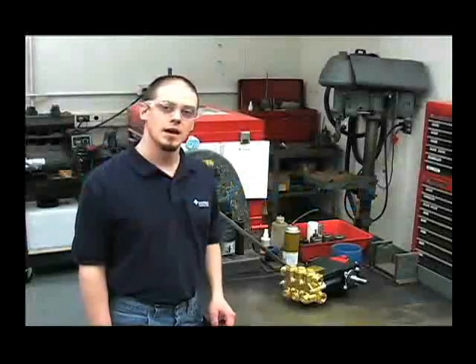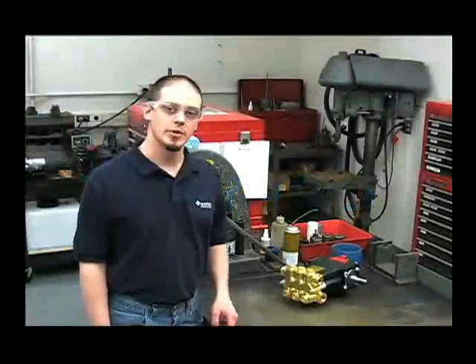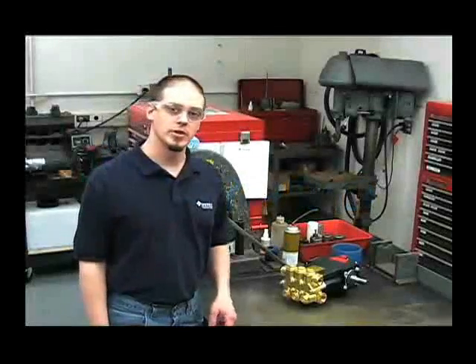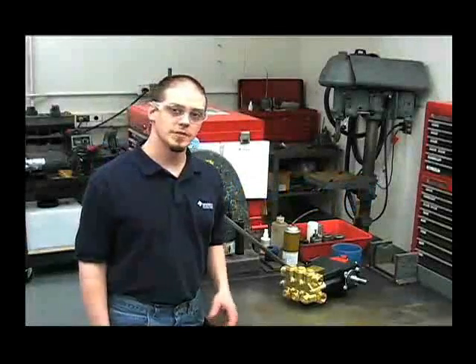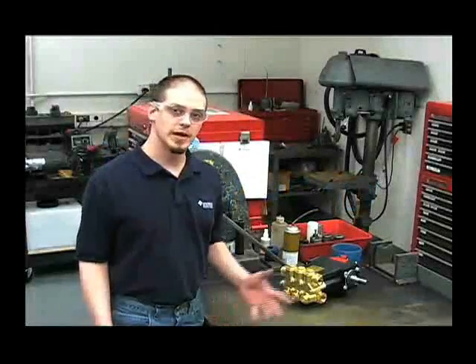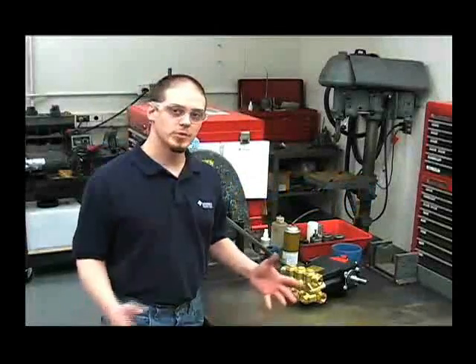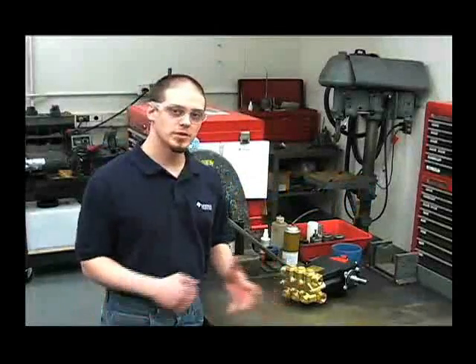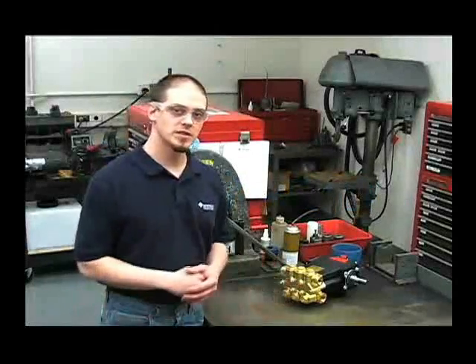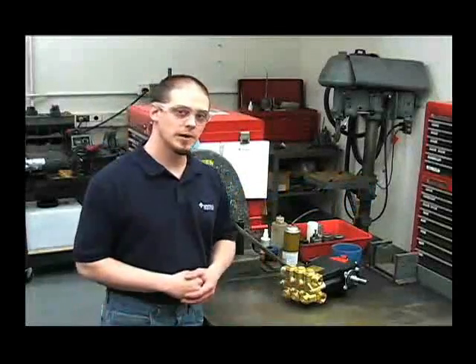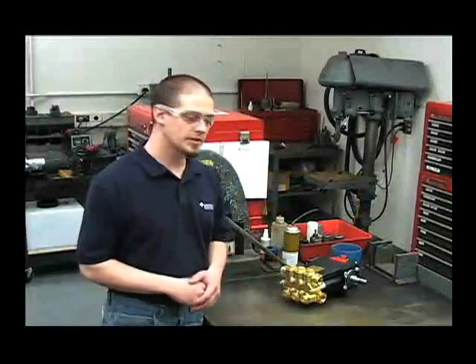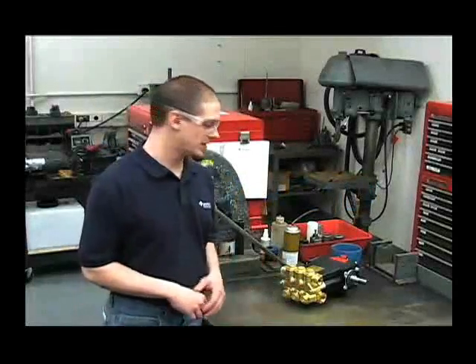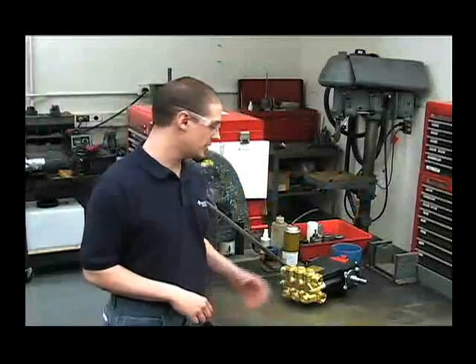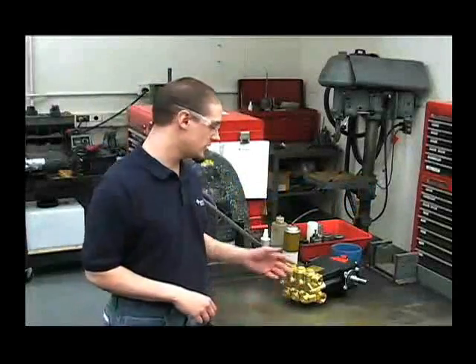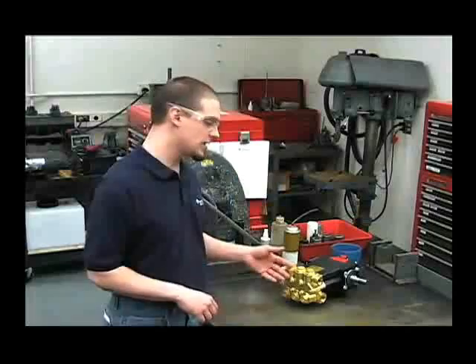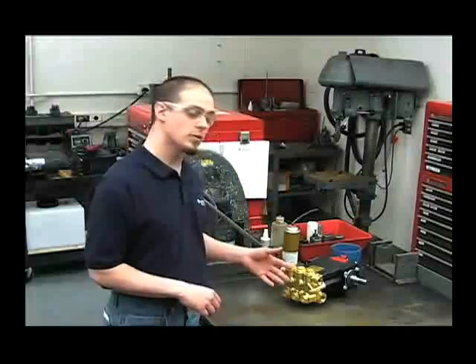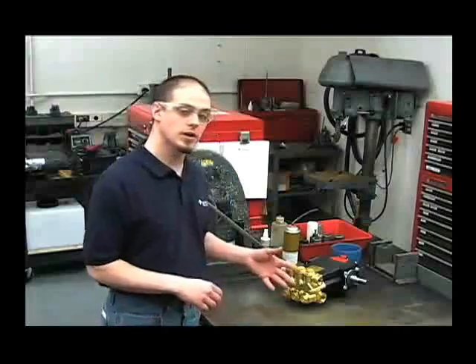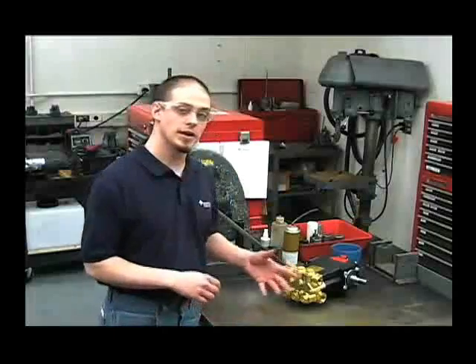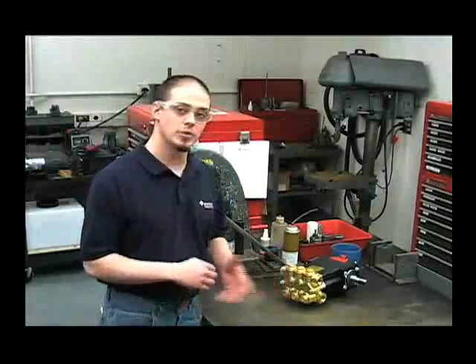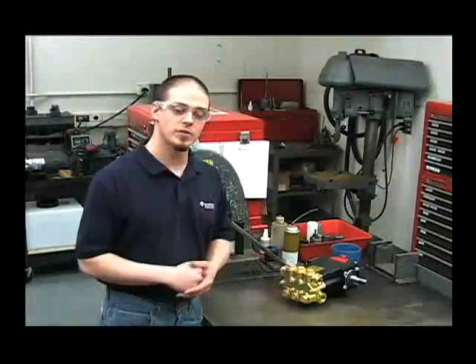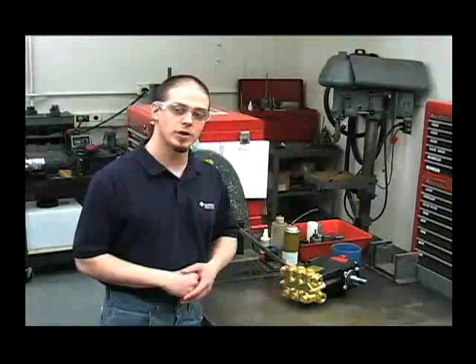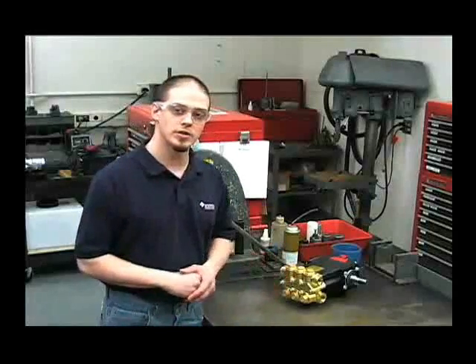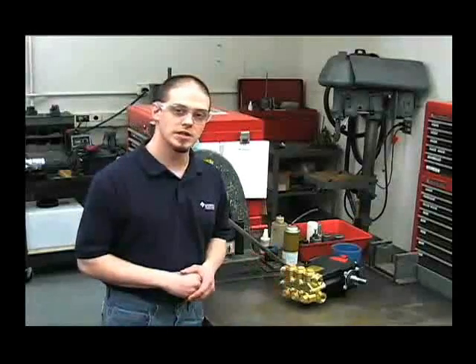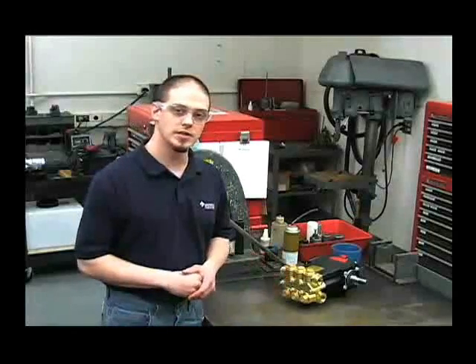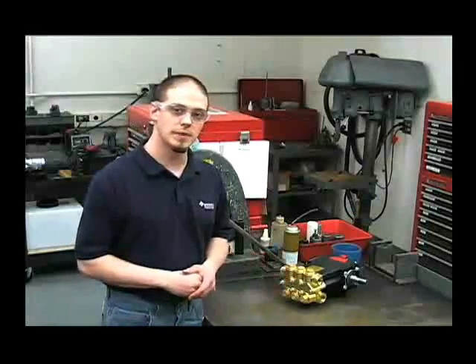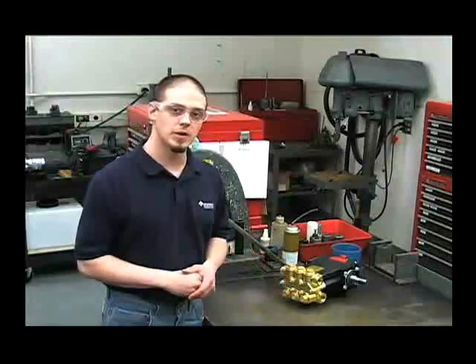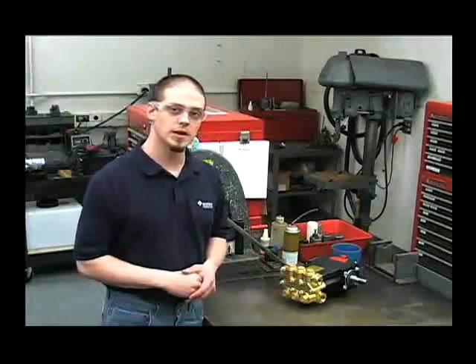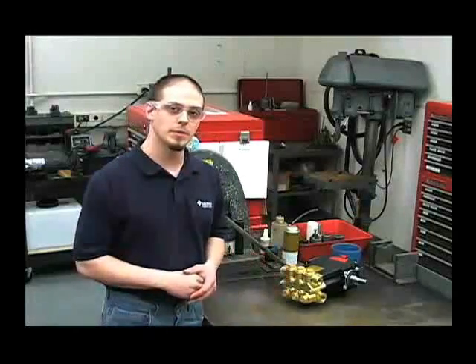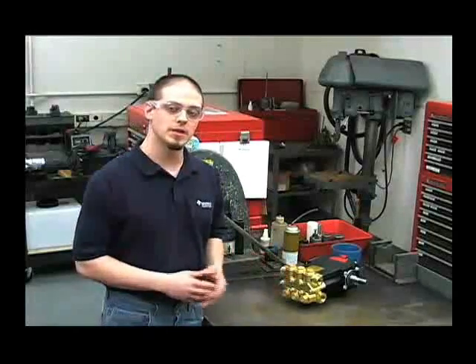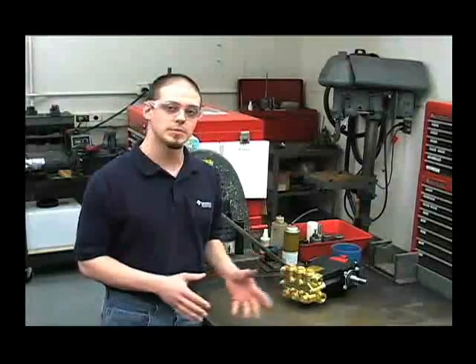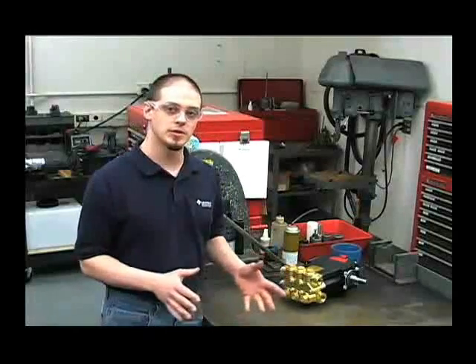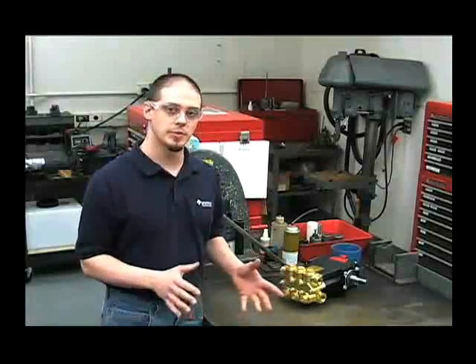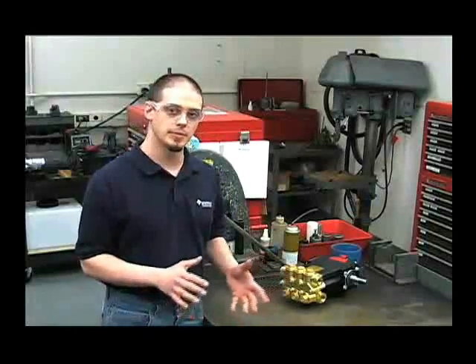I'm Chris from the Hypro Service Department and today I'll be showing you how to work on a 2400 series PowerLine Plus plunger pump.